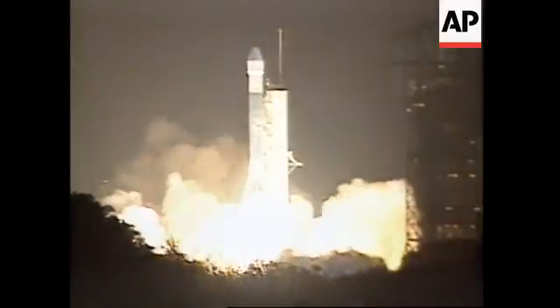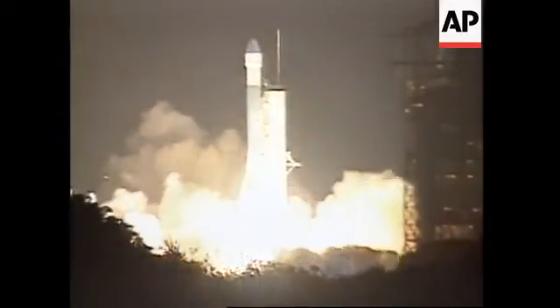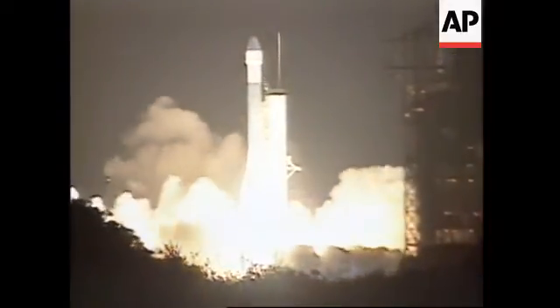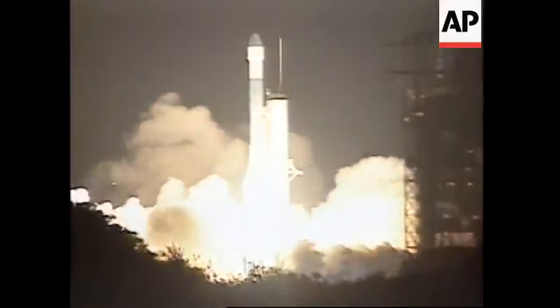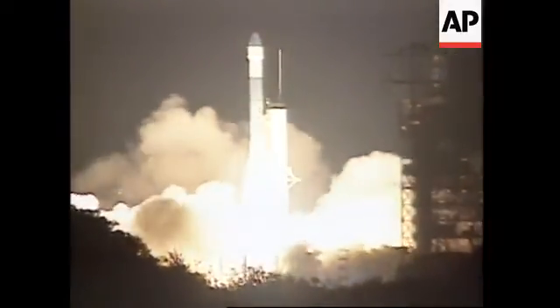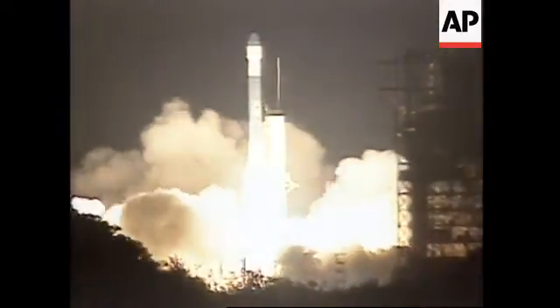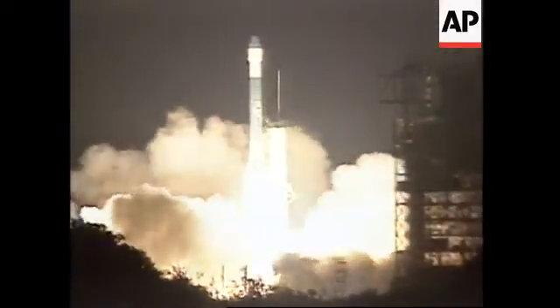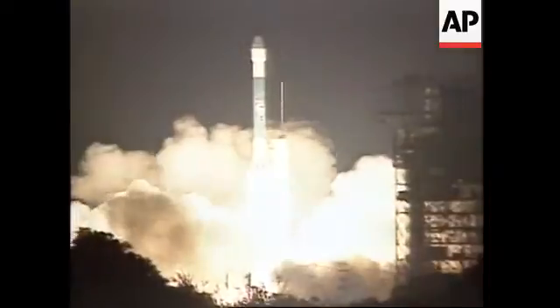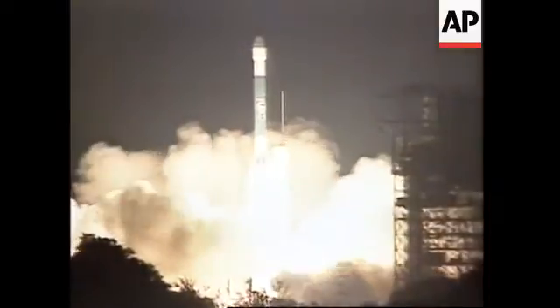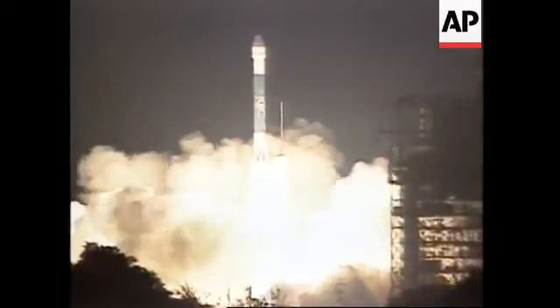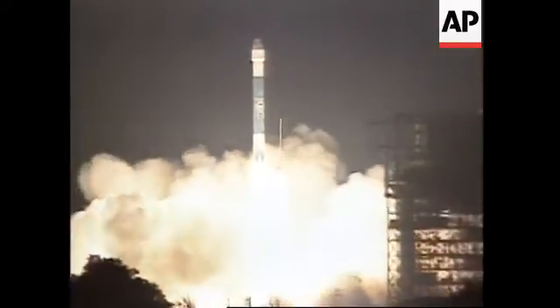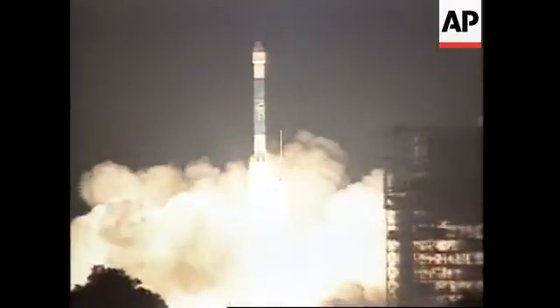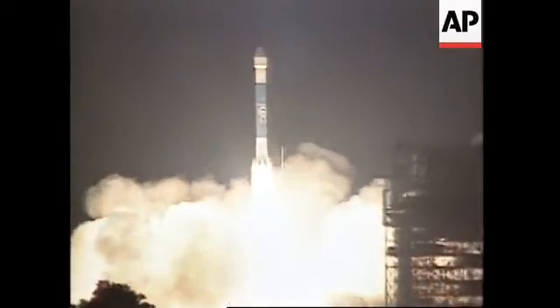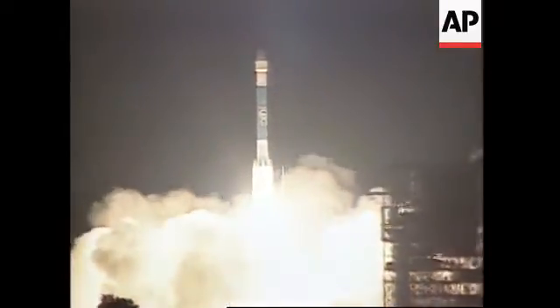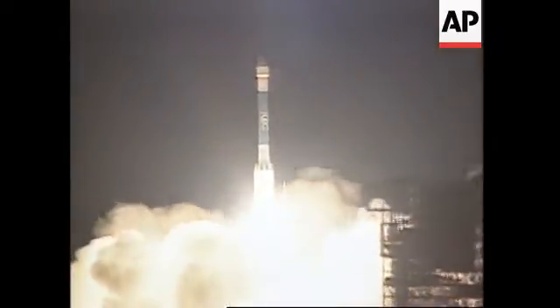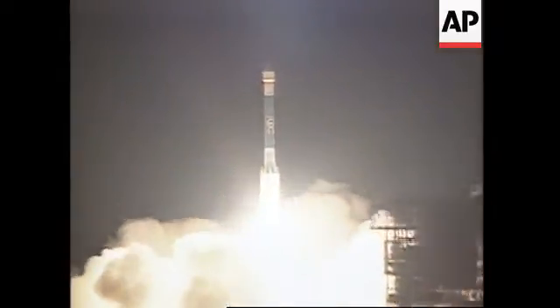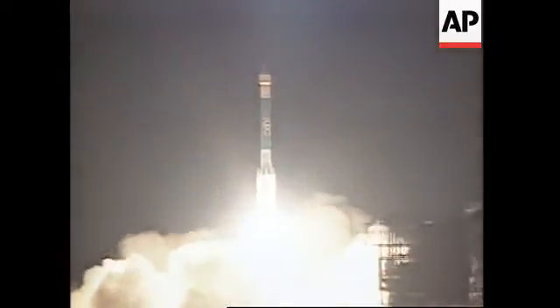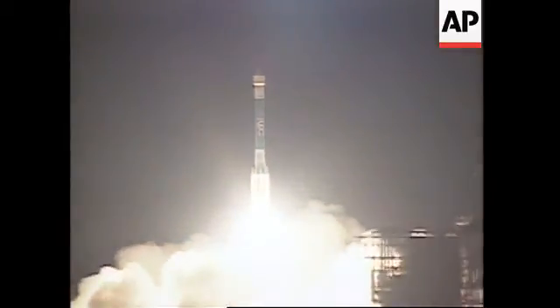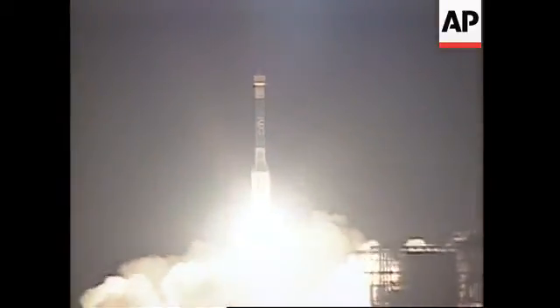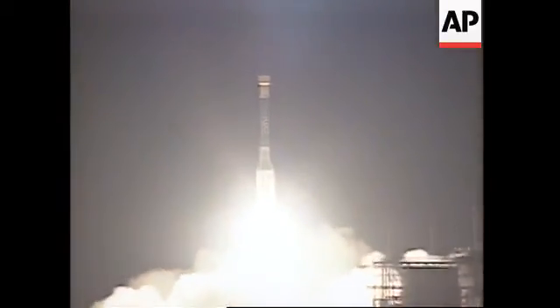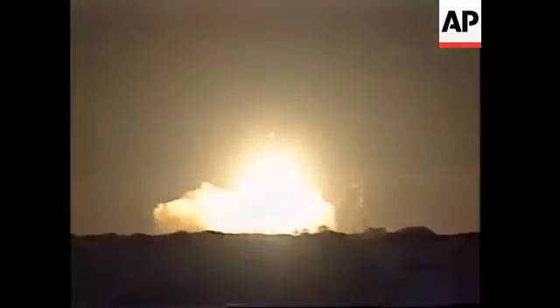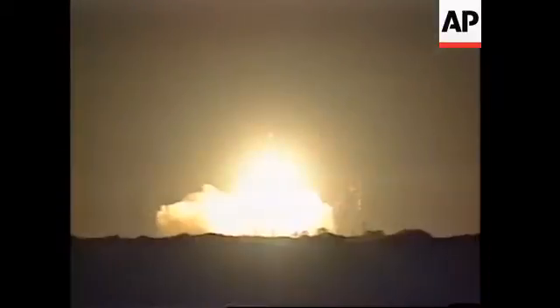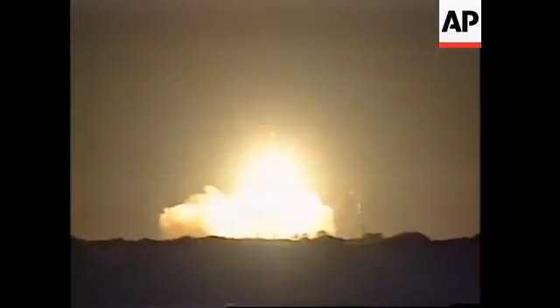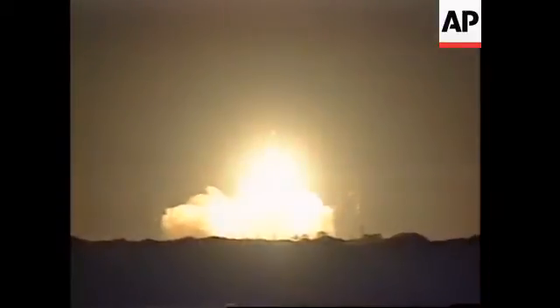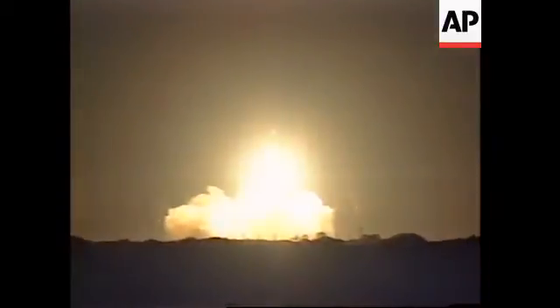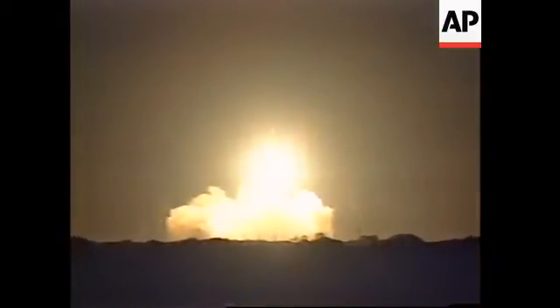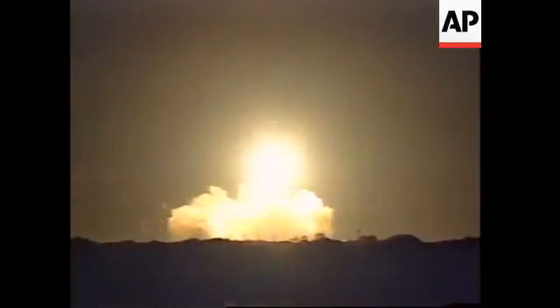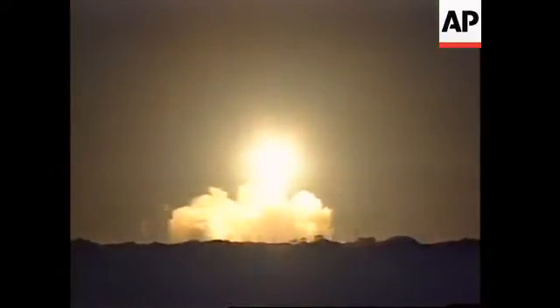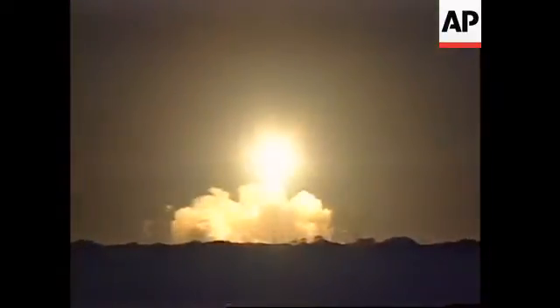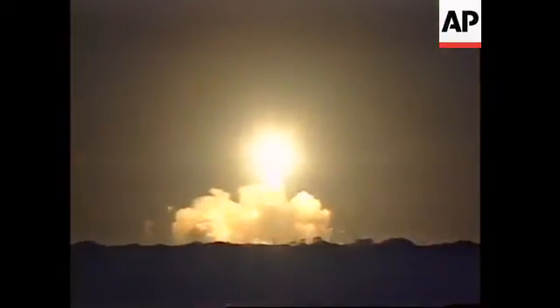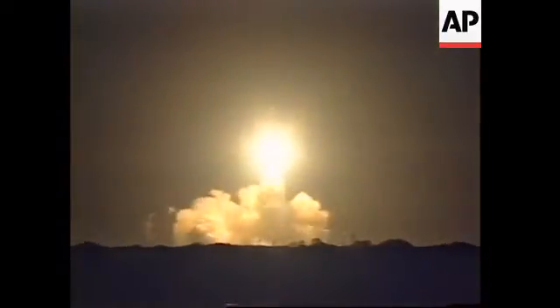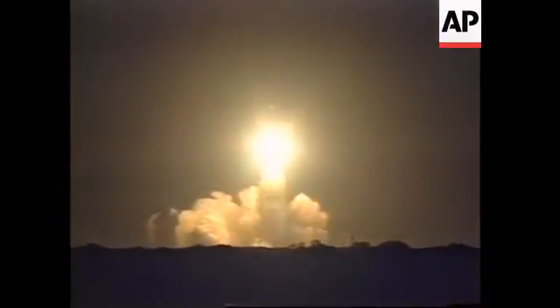And liftoff of the Delta rocket with Mars Pathfinder, and the vehicle has cleared the tower.